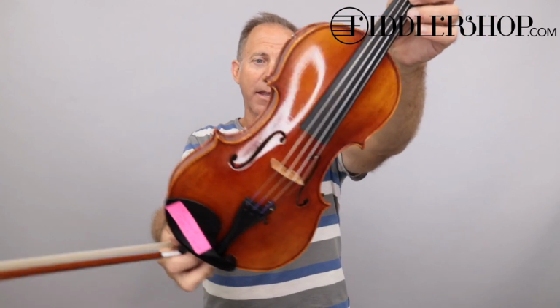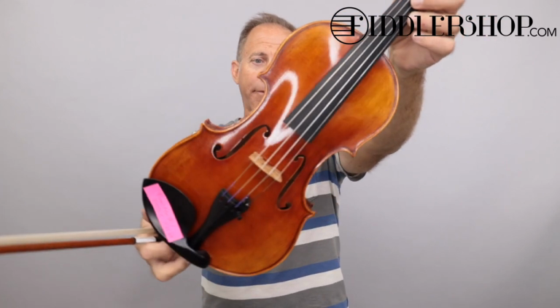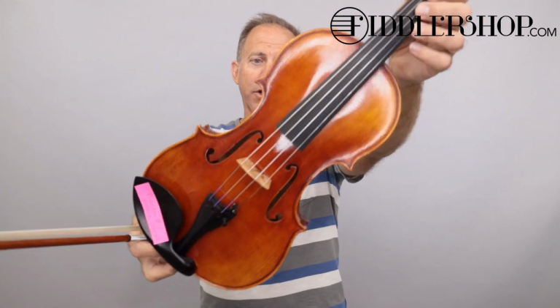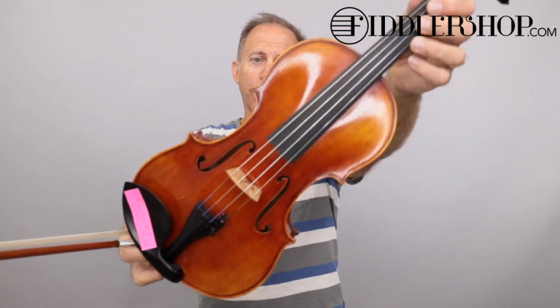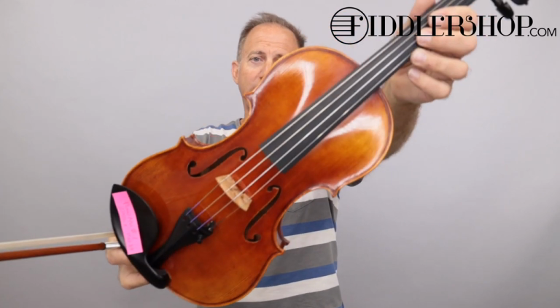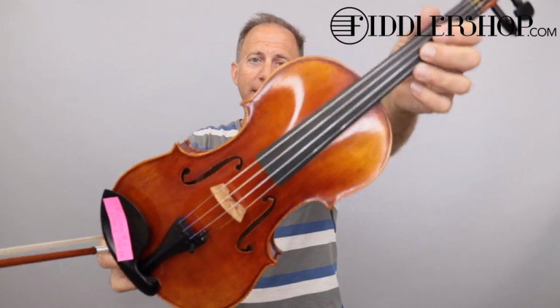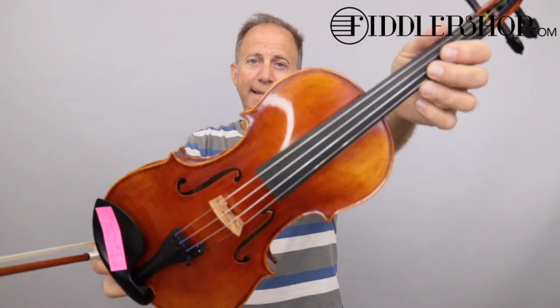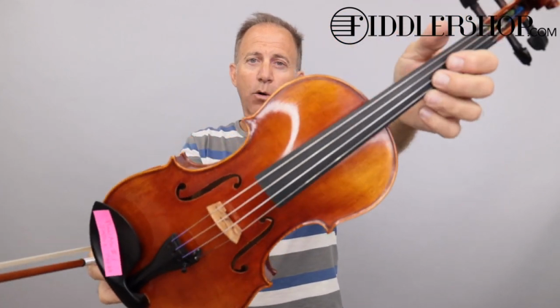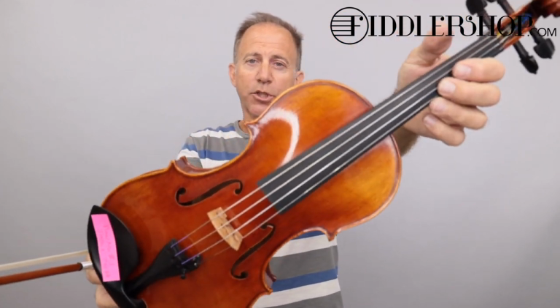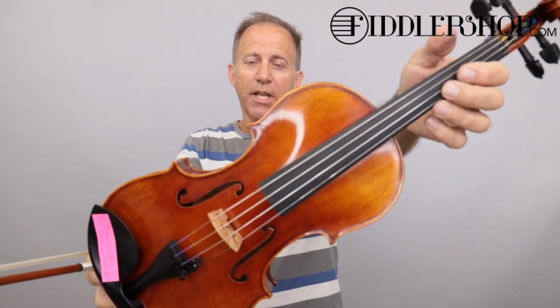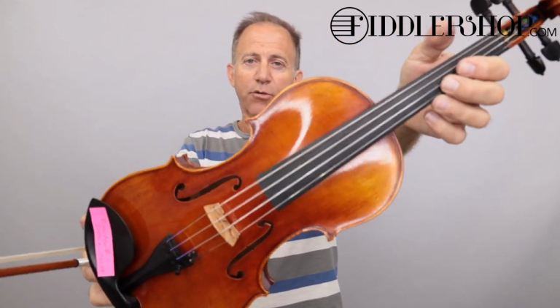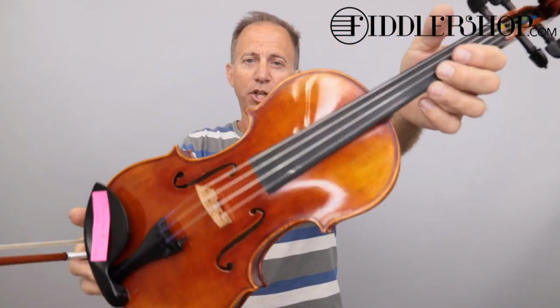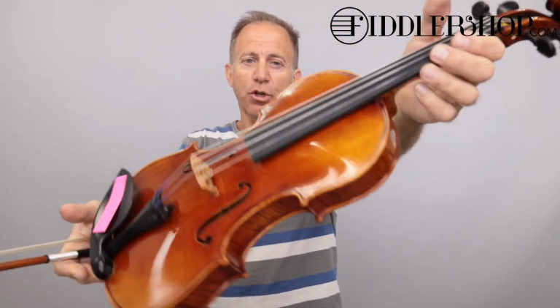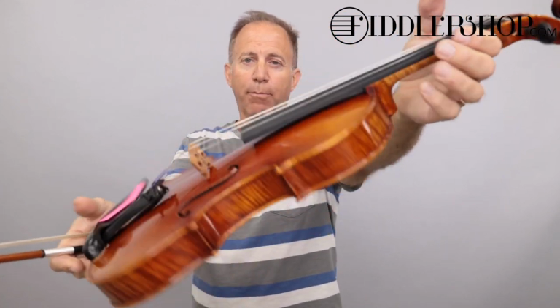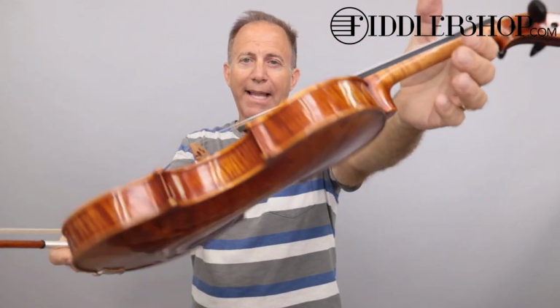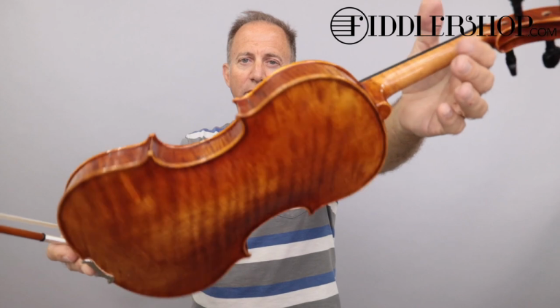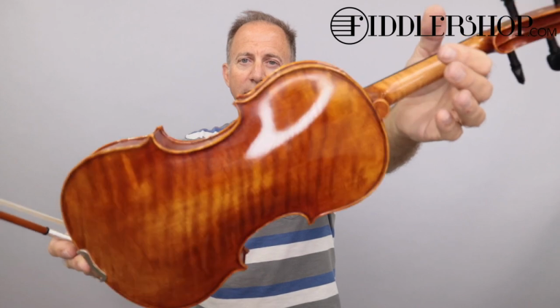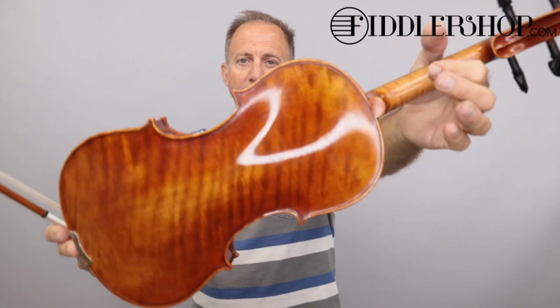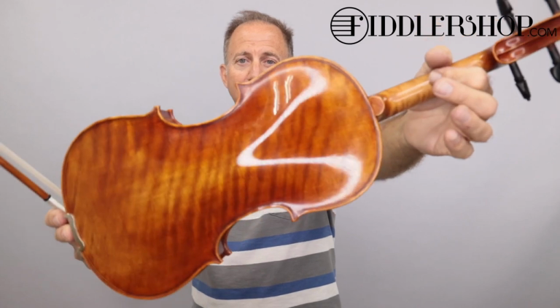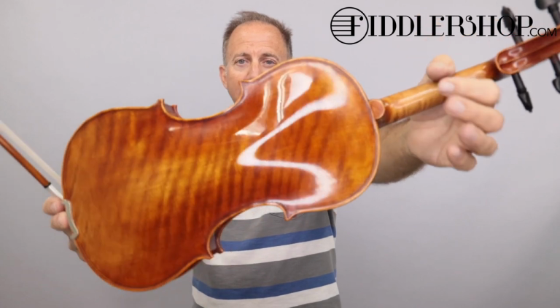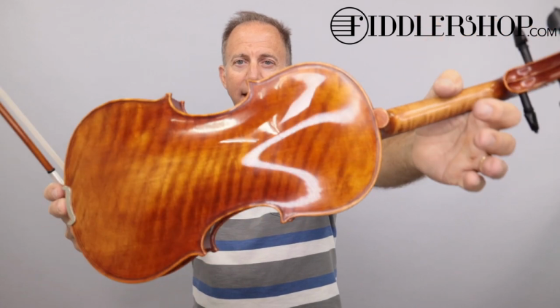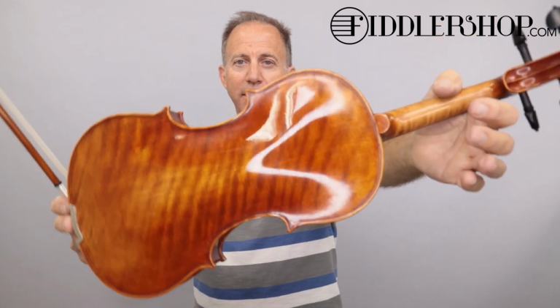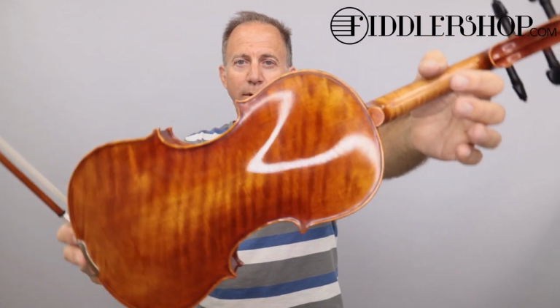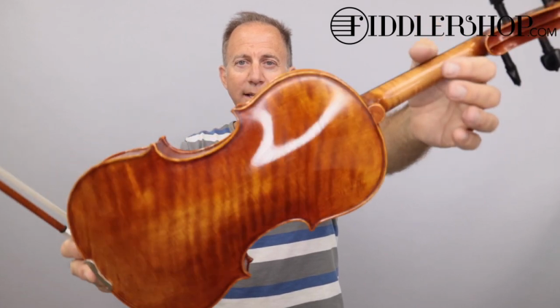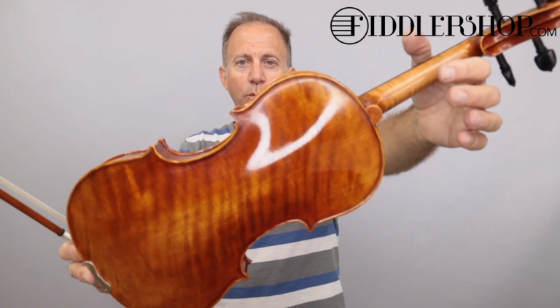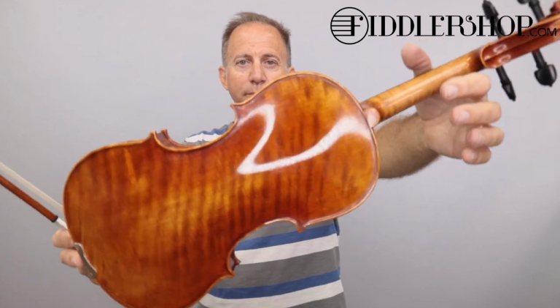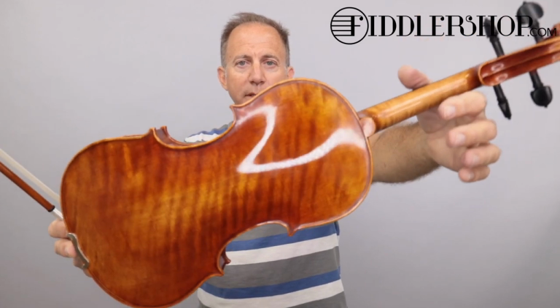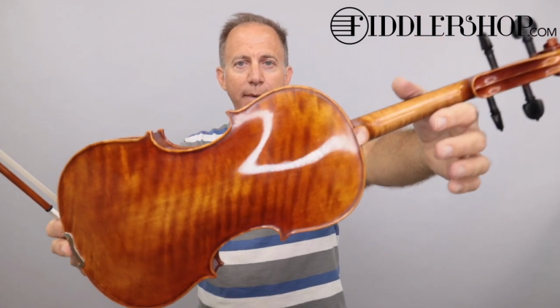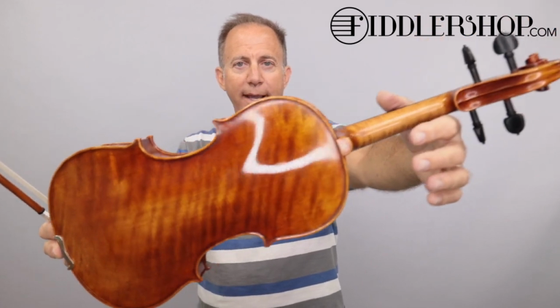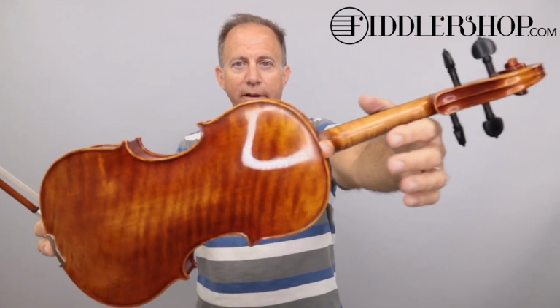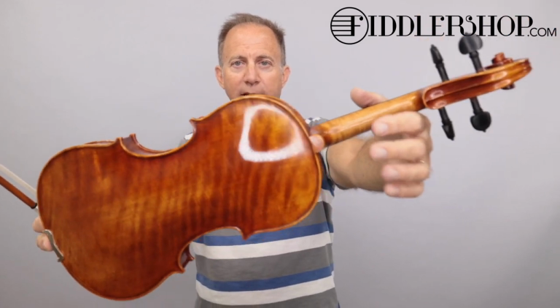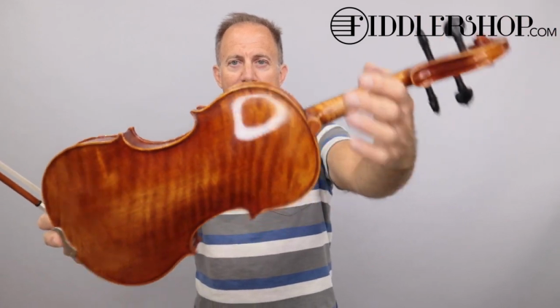The first one is a Holstein traditional Plauden. This one has a one-piece back. Very nice.